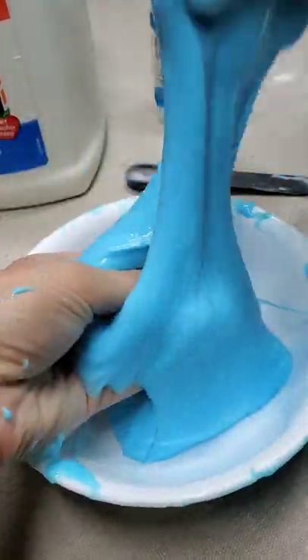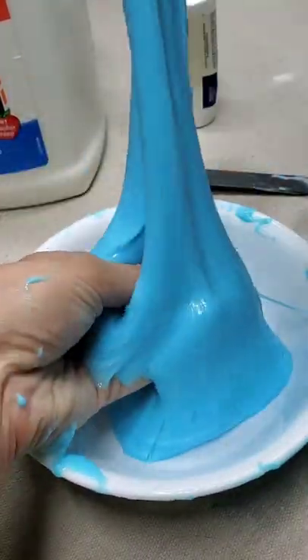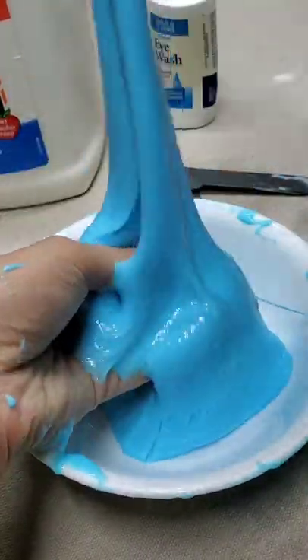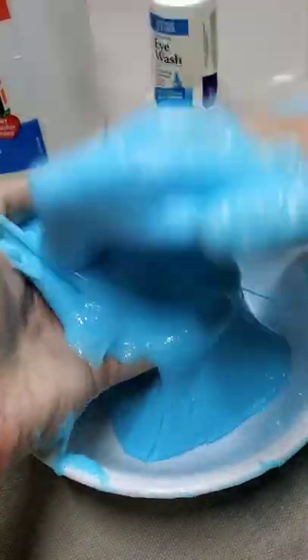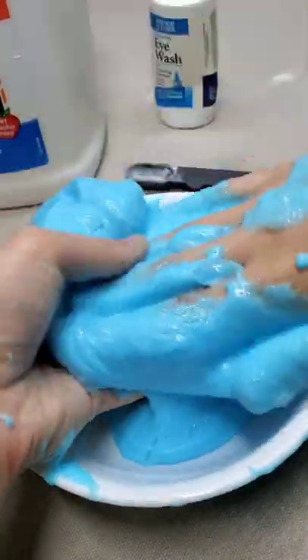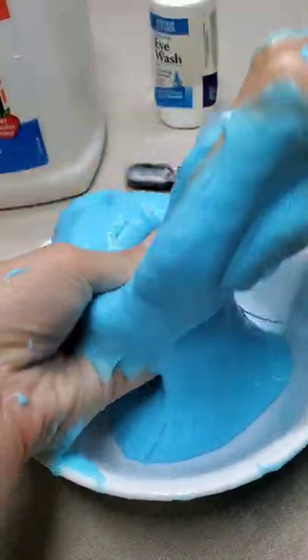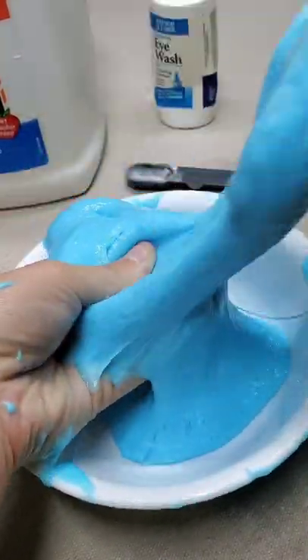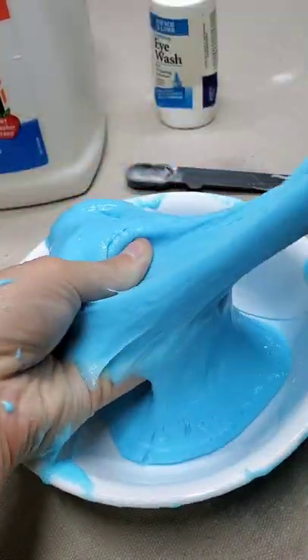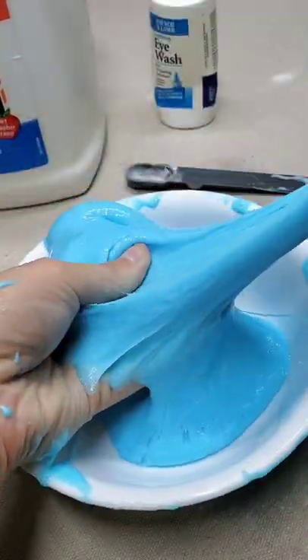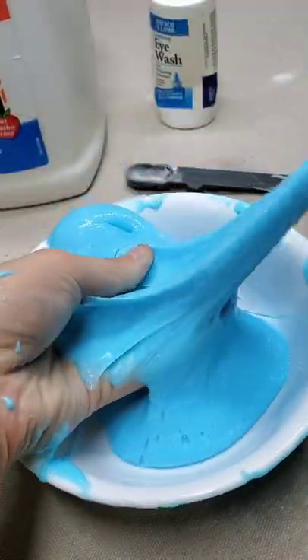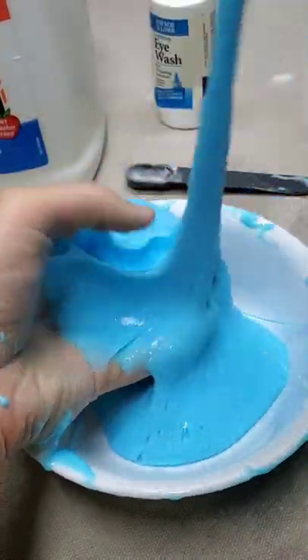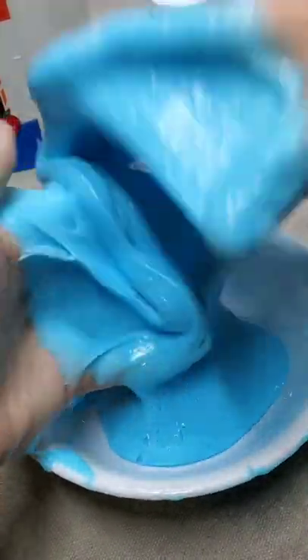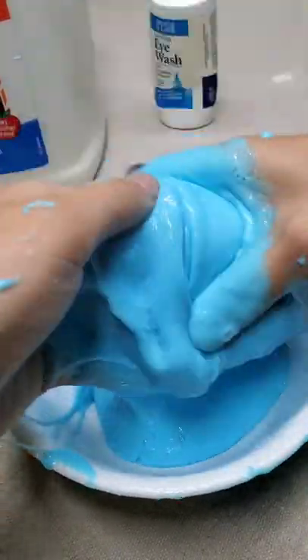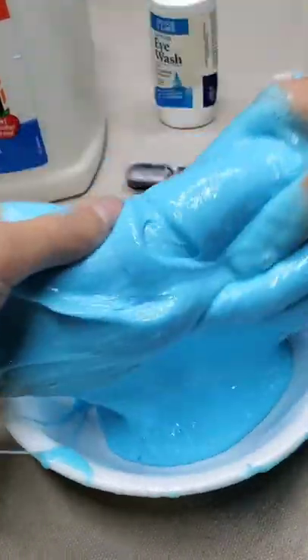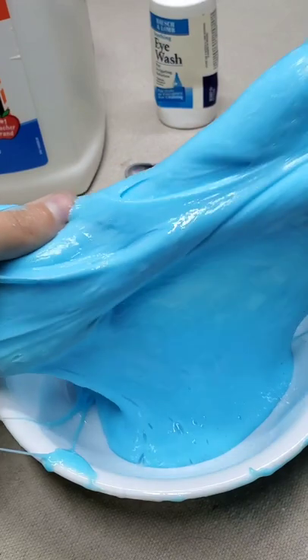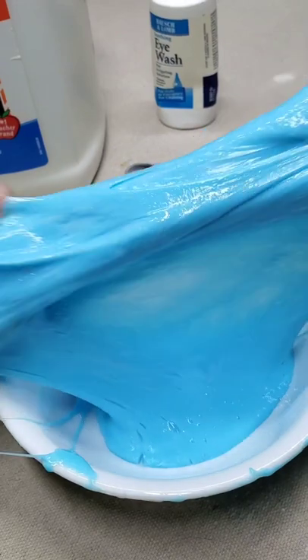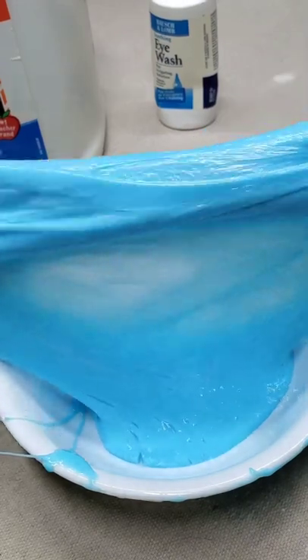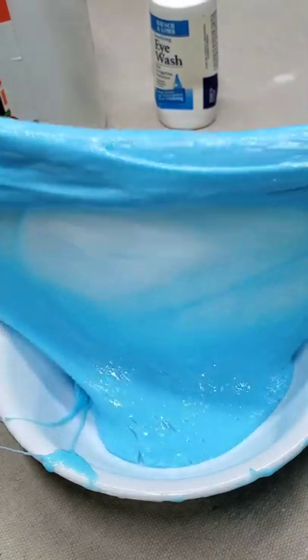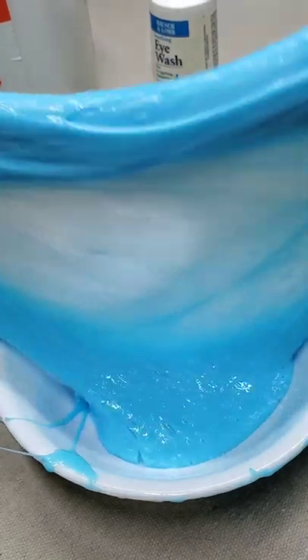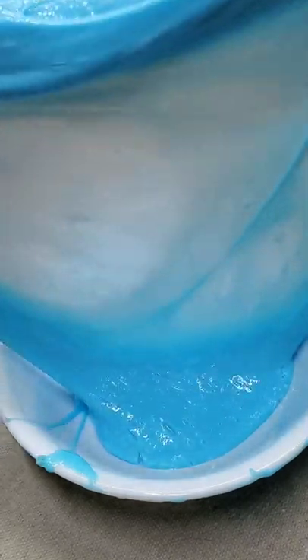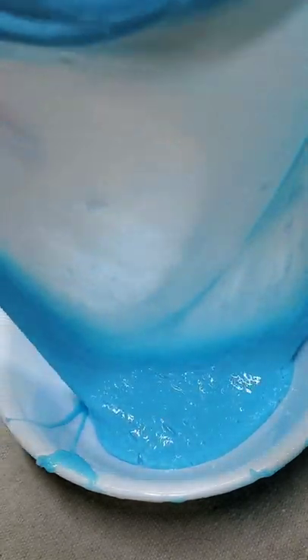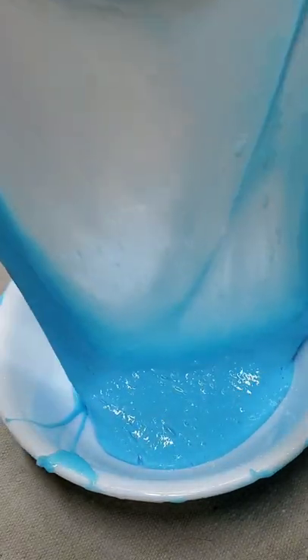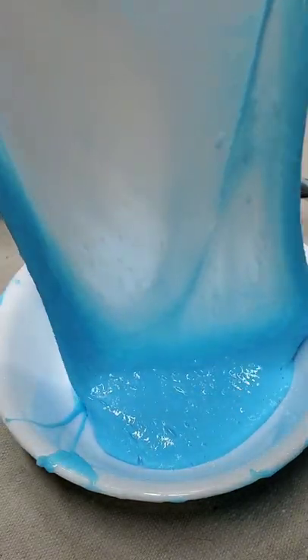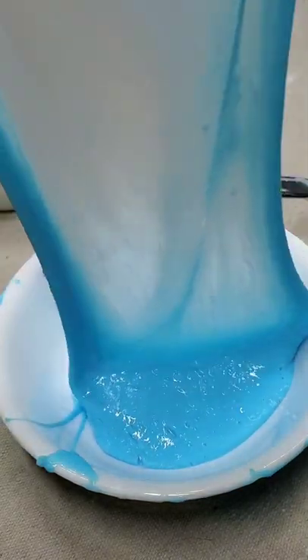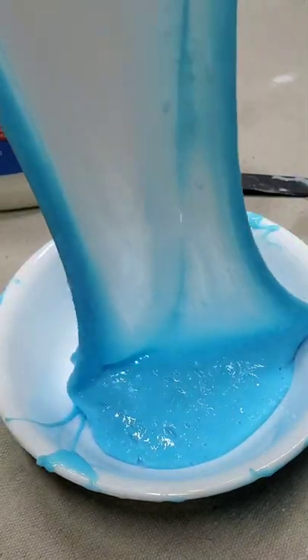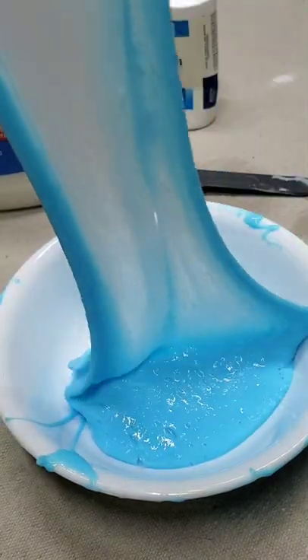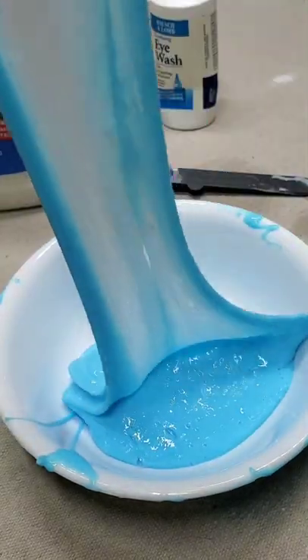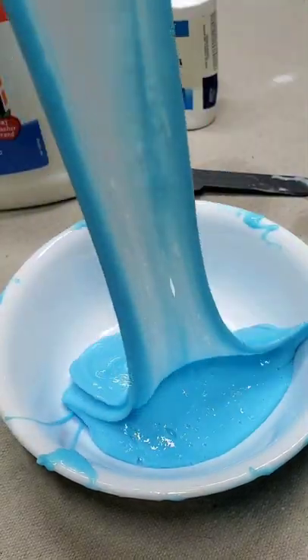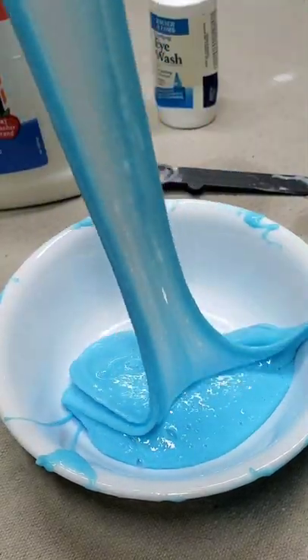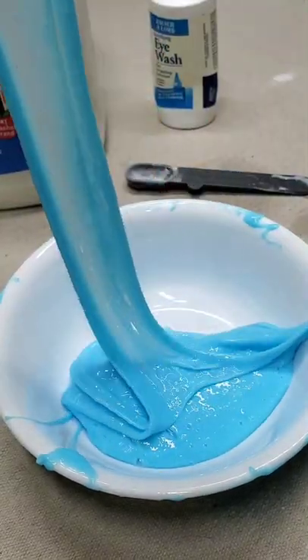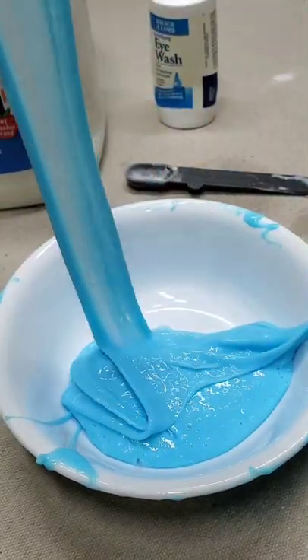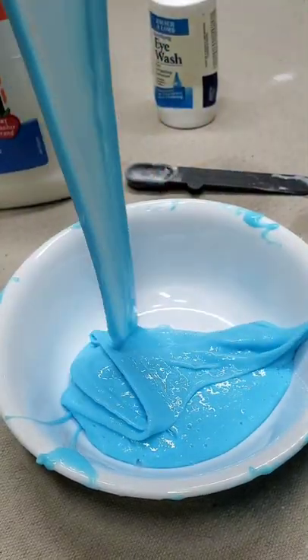This slime is a bit sticky, but also it's really stretchy and just a lot of fun. Thank you for watching.